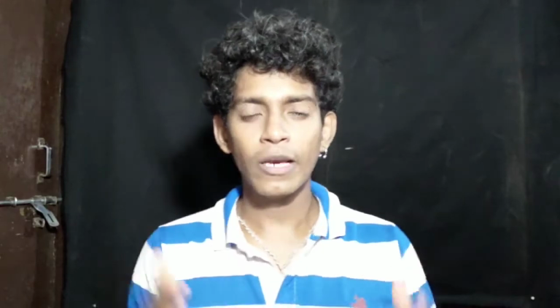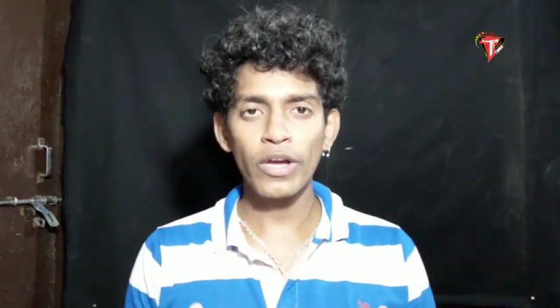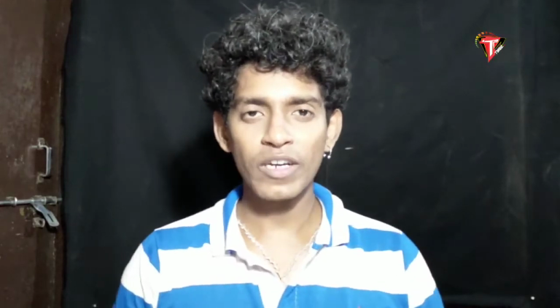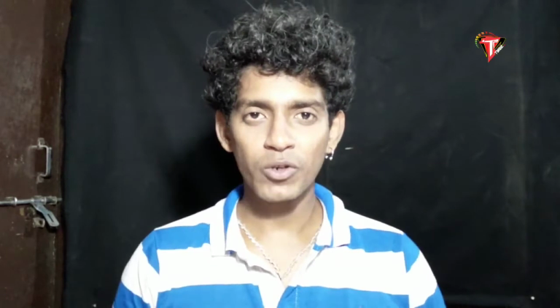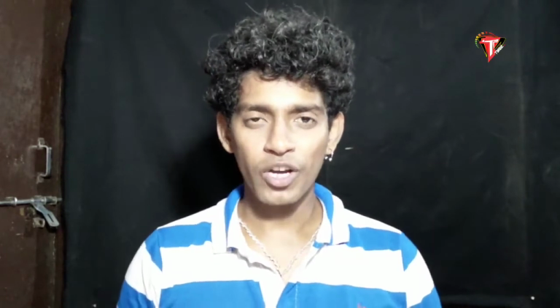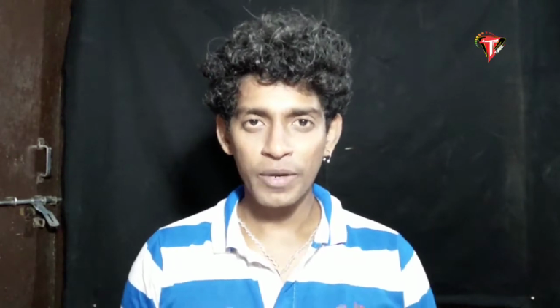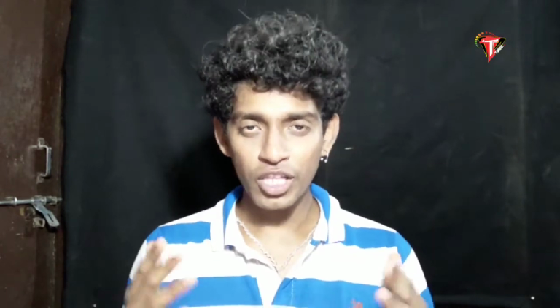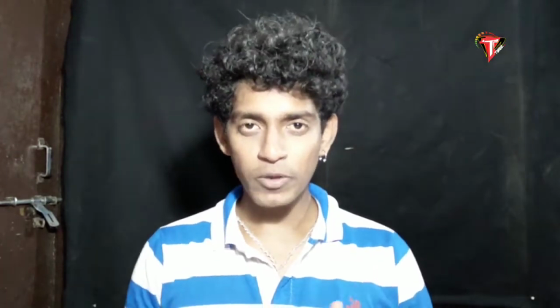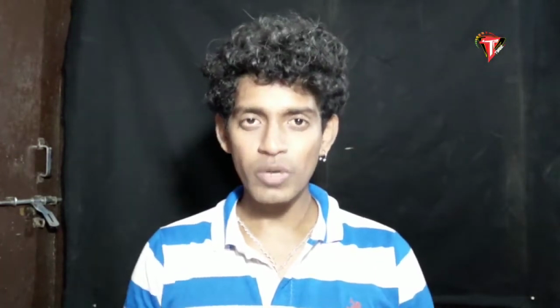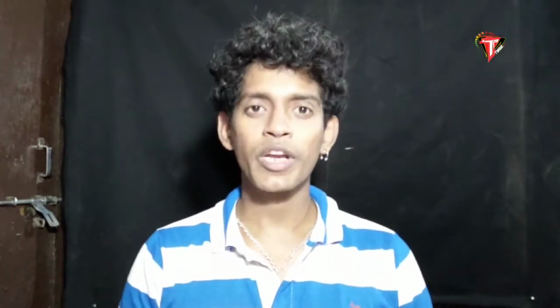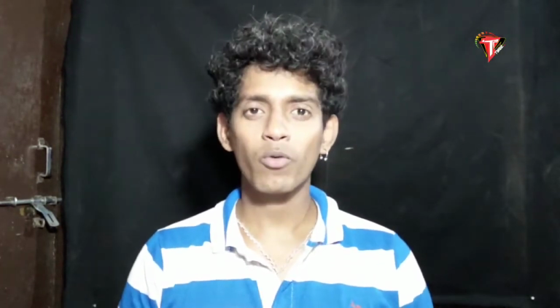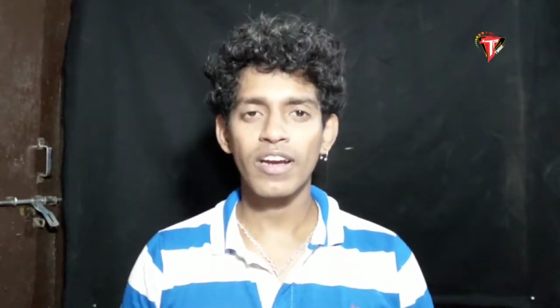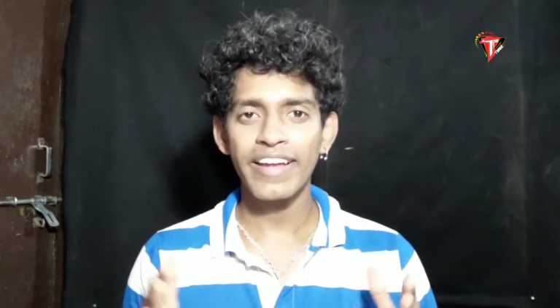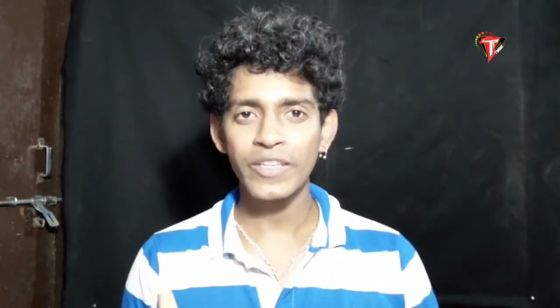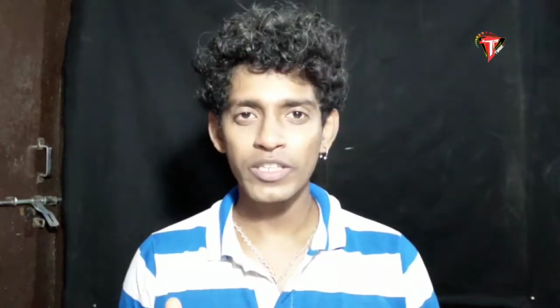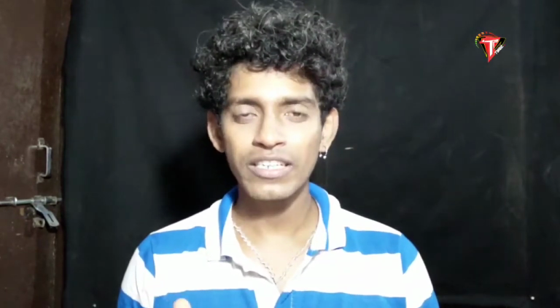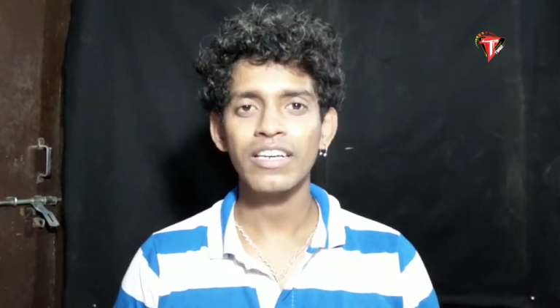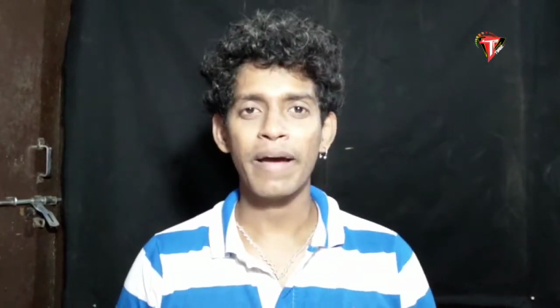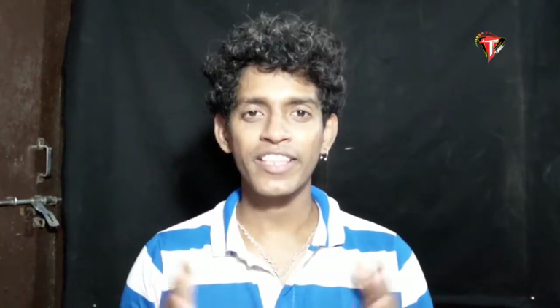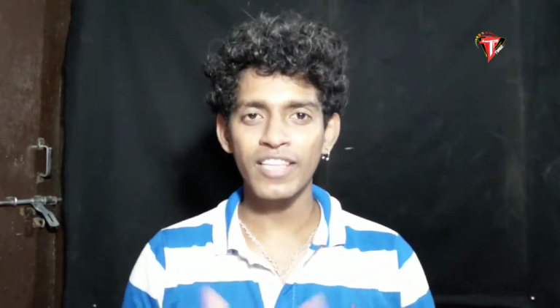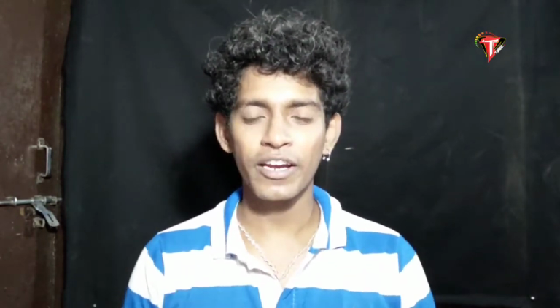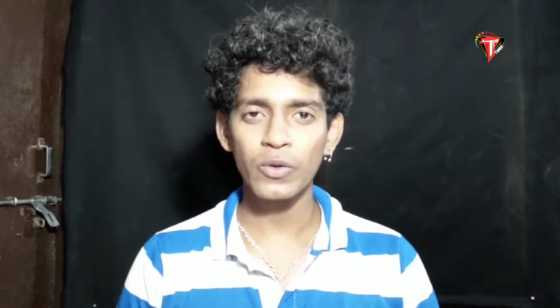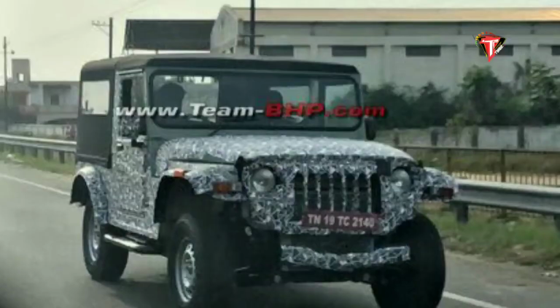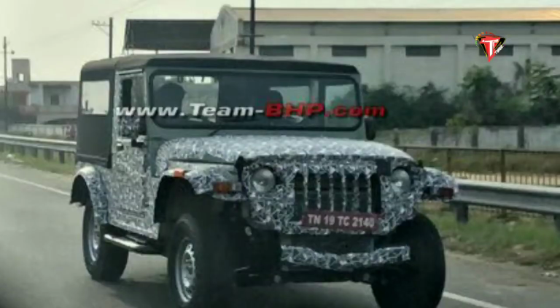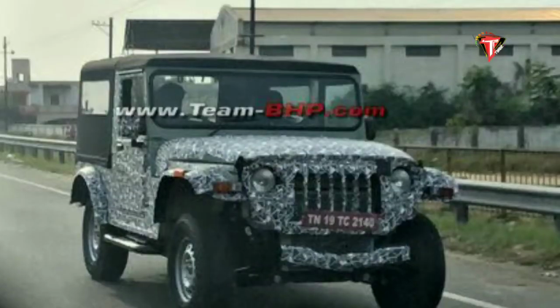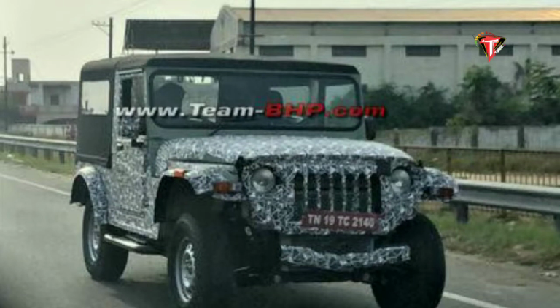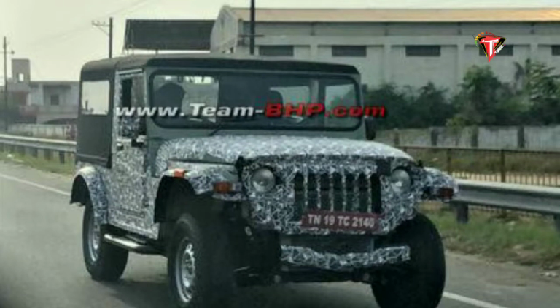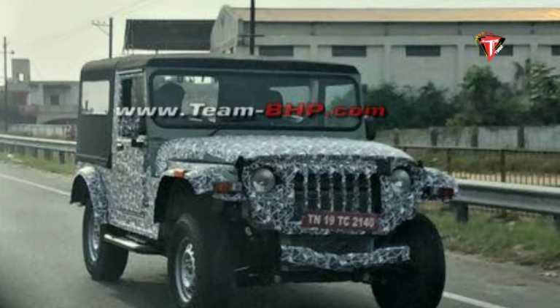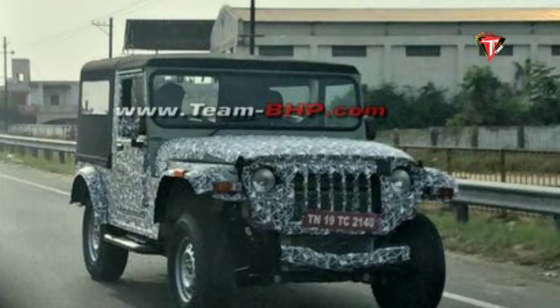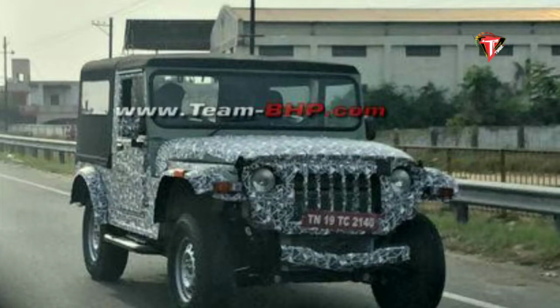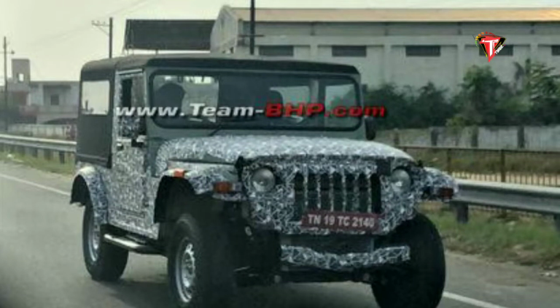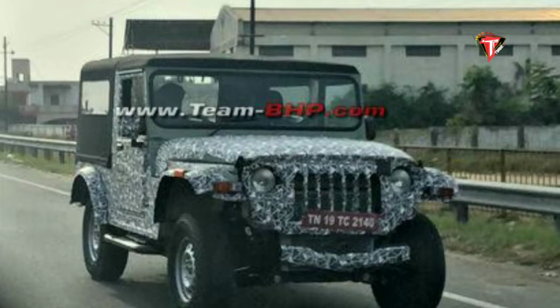Hello and welcome to talk. In this episode, we are going to talk to you about the Mahindra Thar.